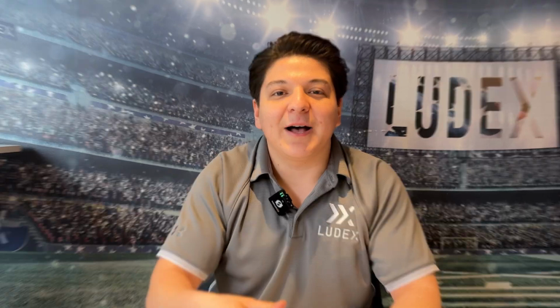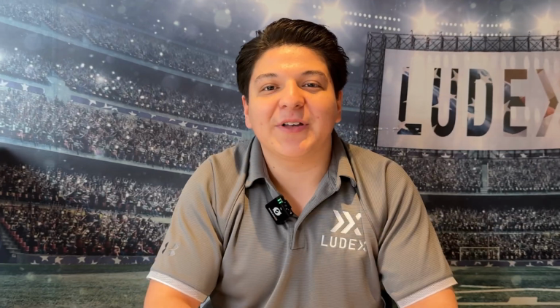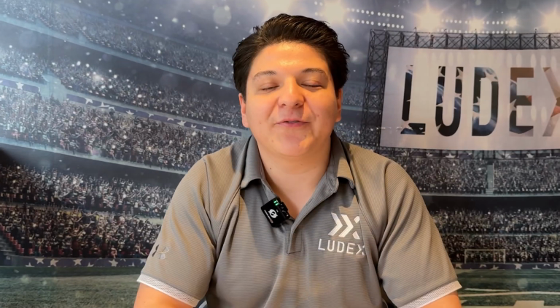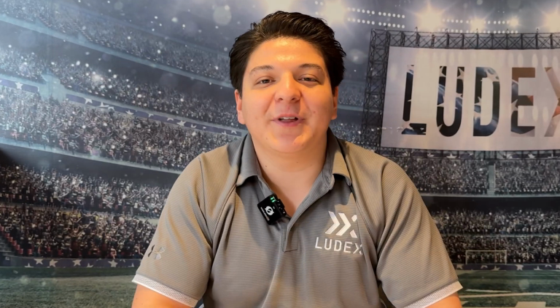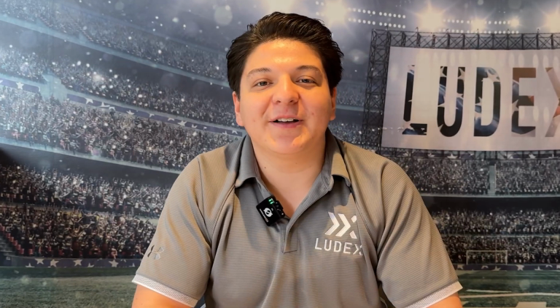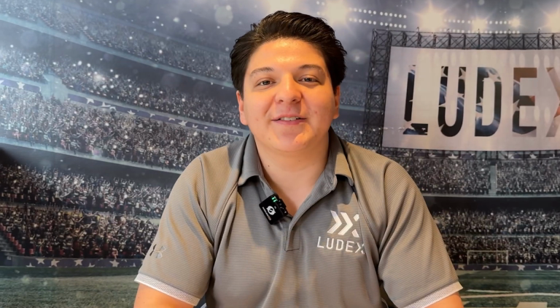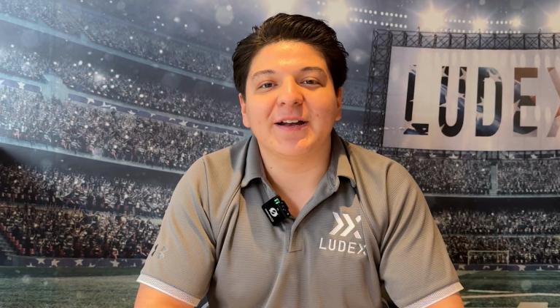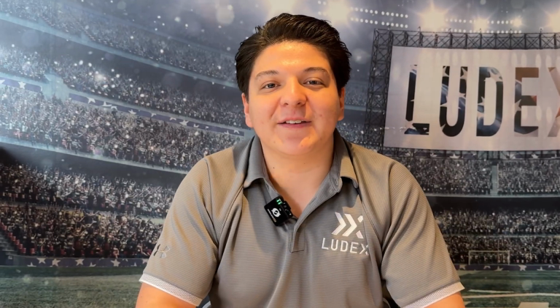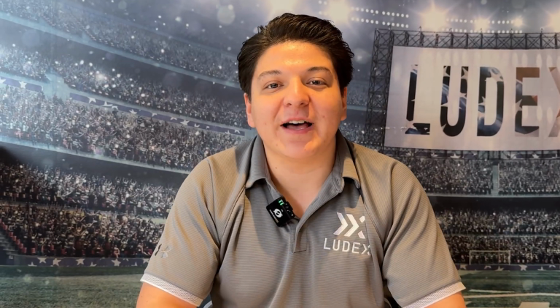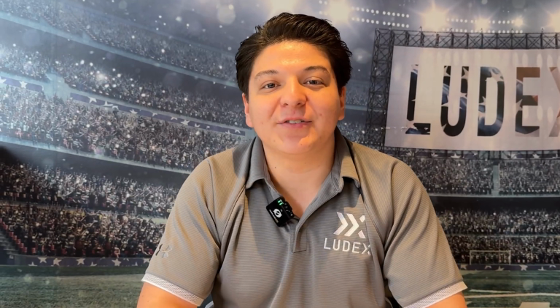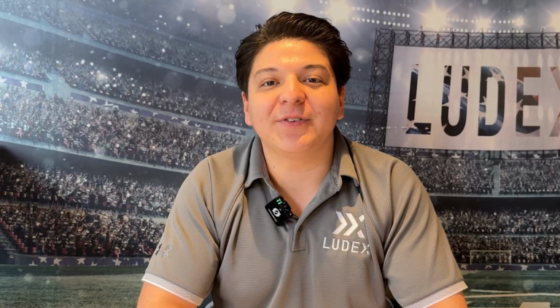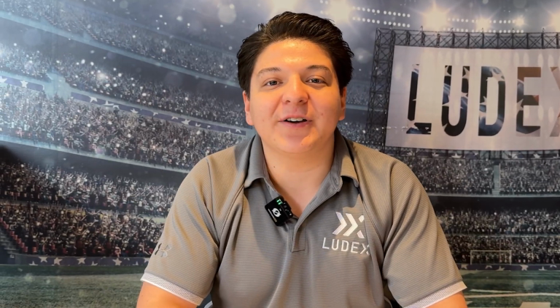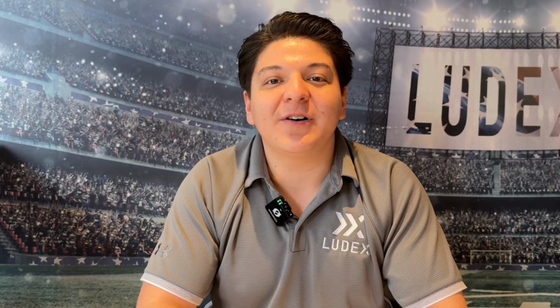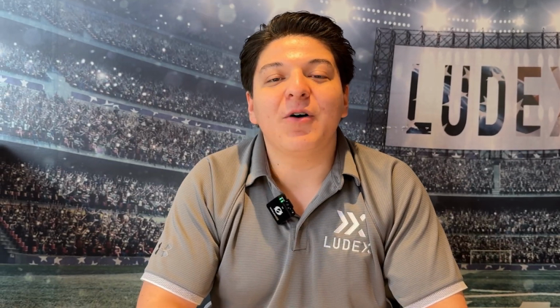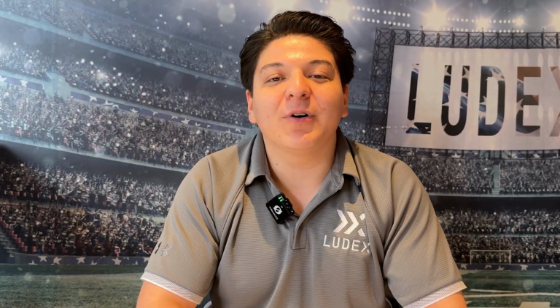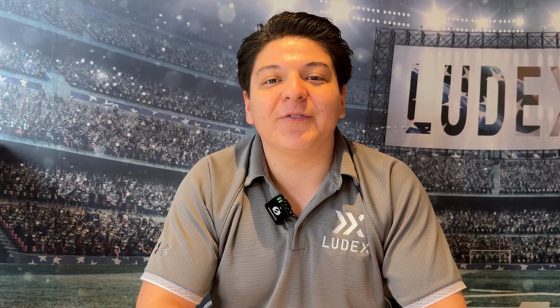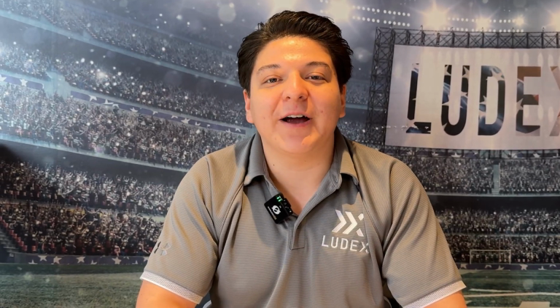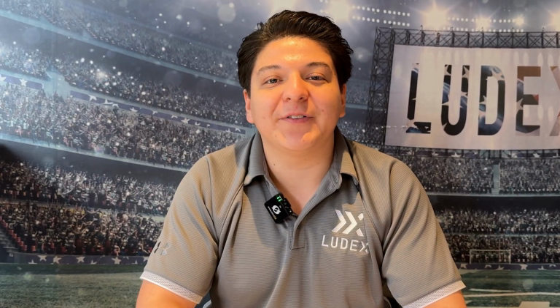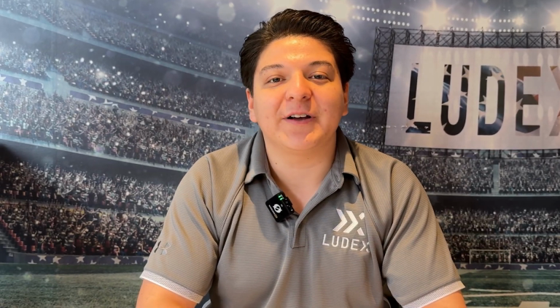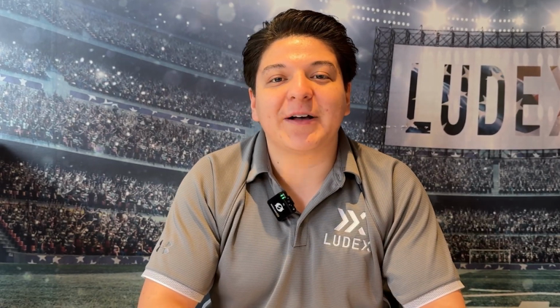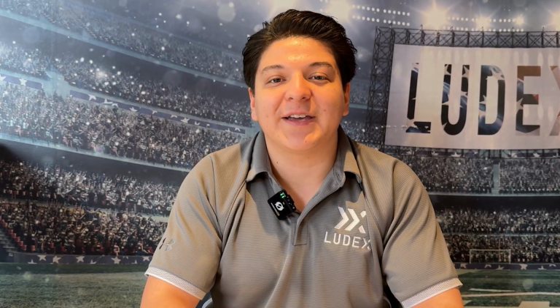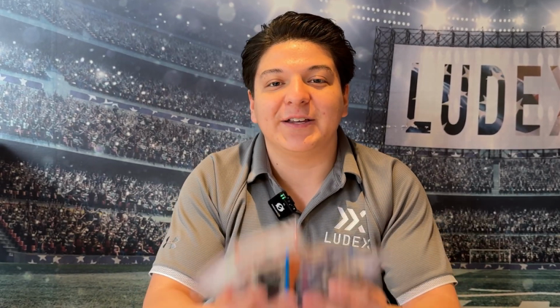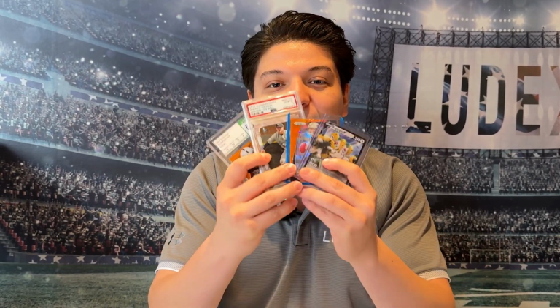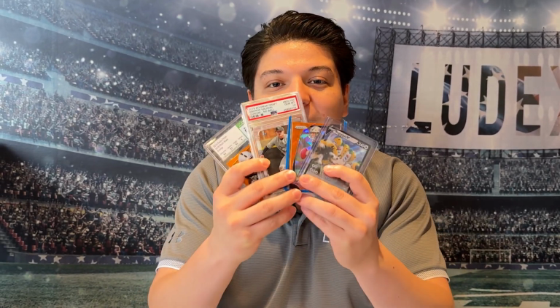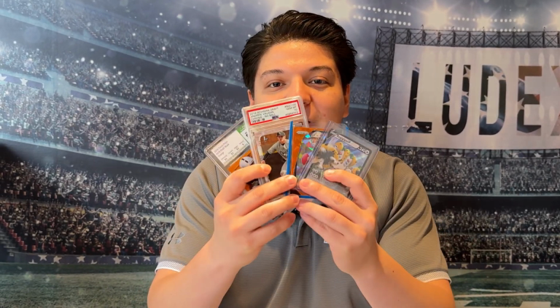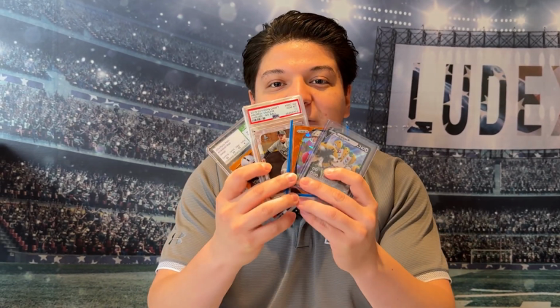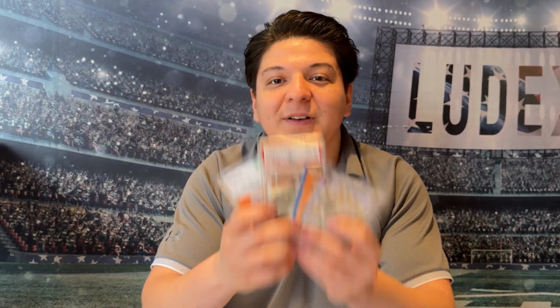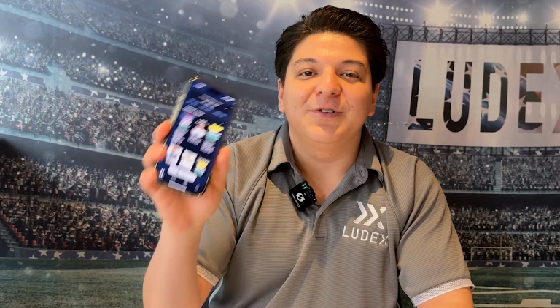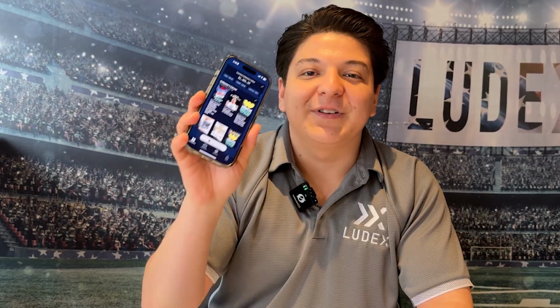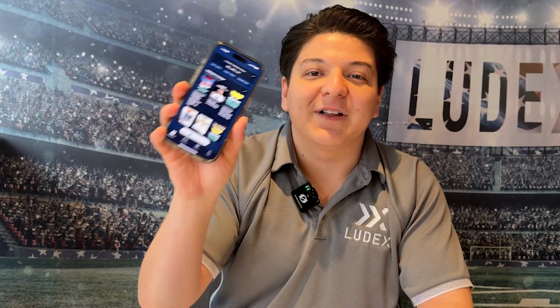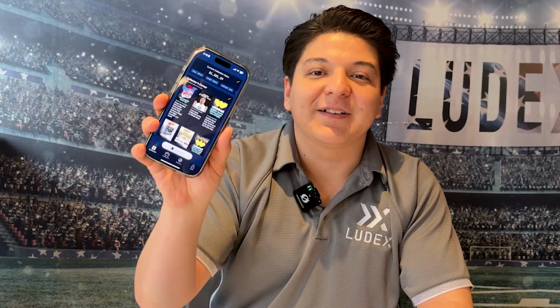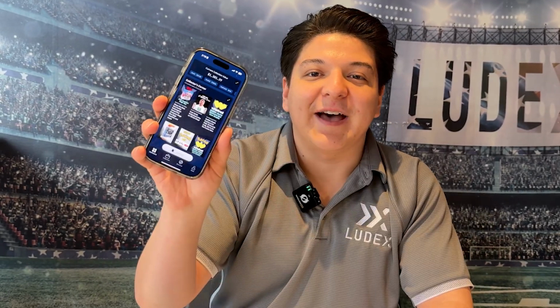I'm Saul from Ludix, and in this how-to video, we'll cover everything about scanning your cards using the Ludix app.